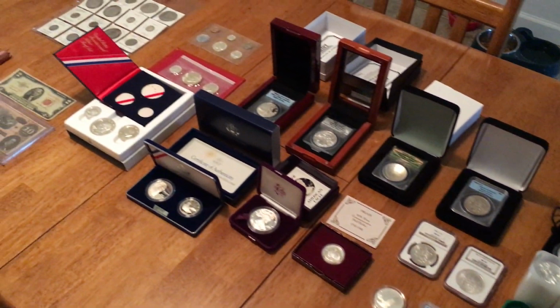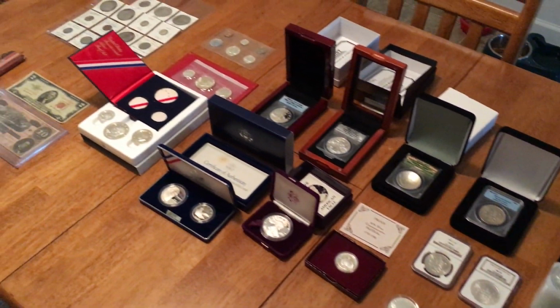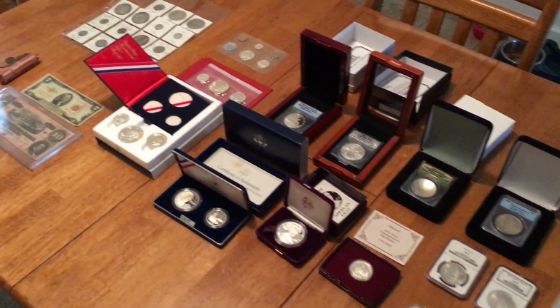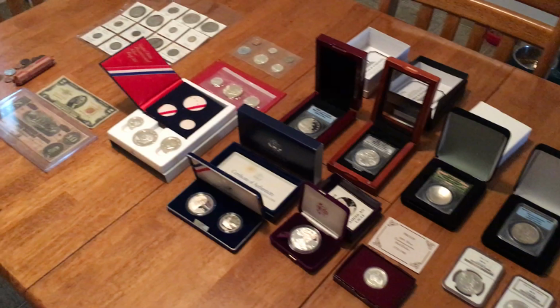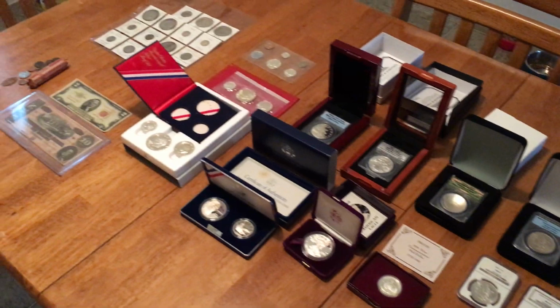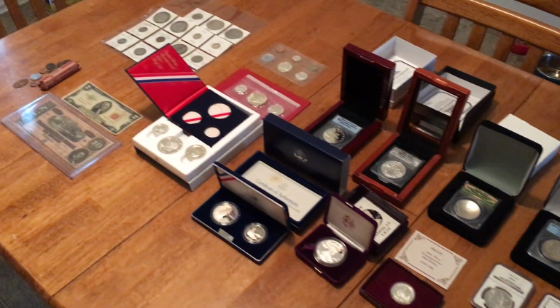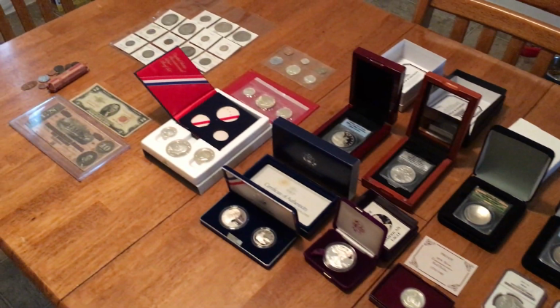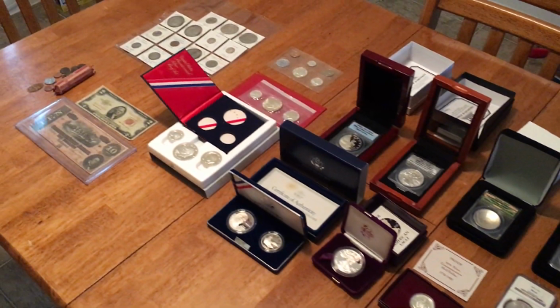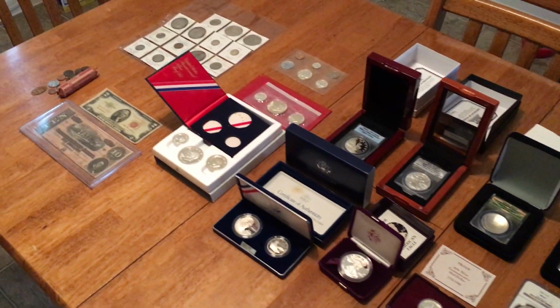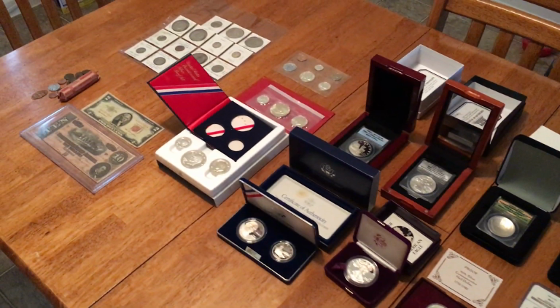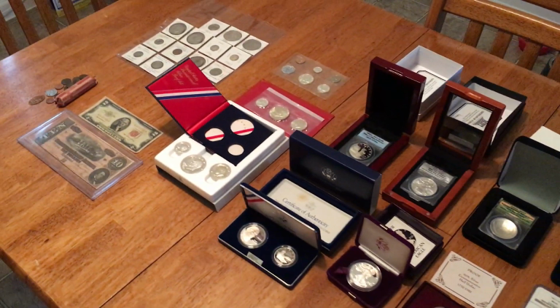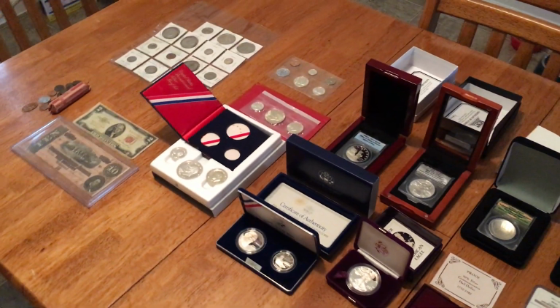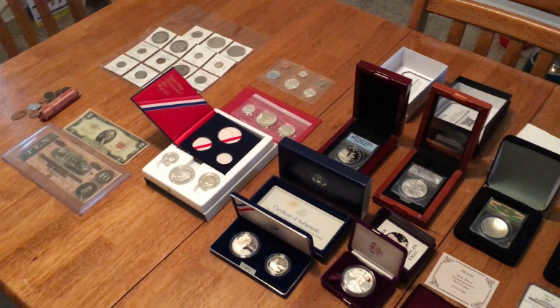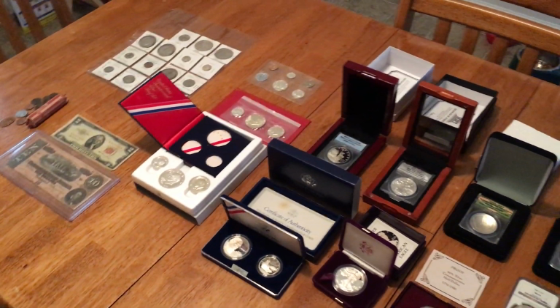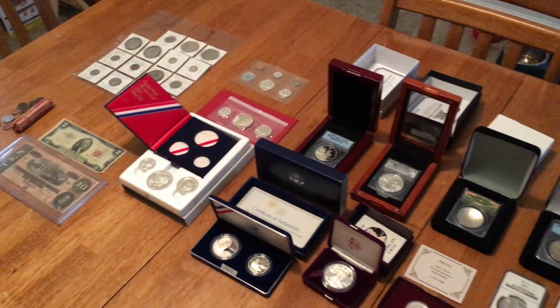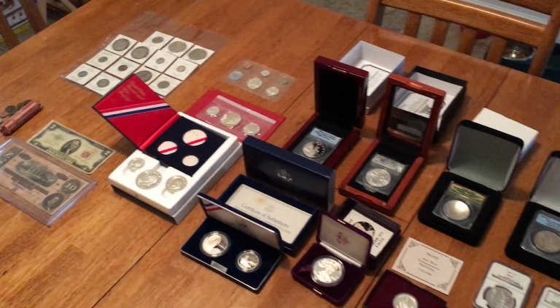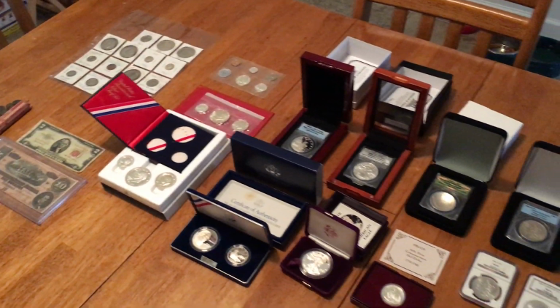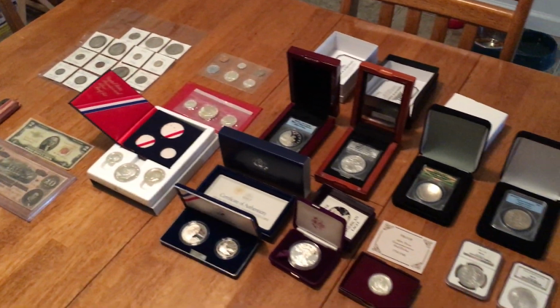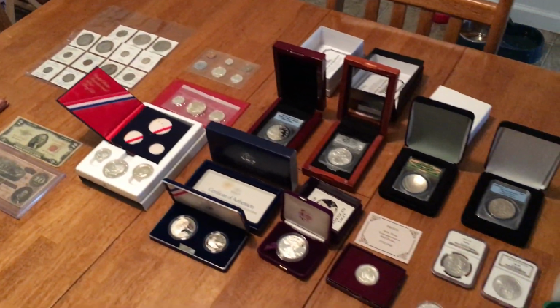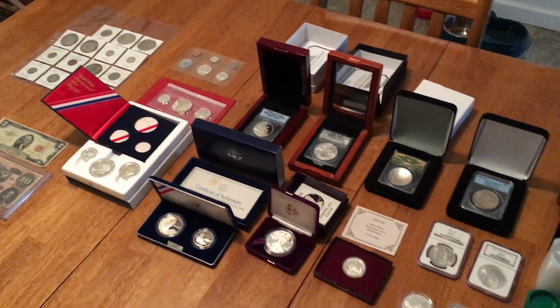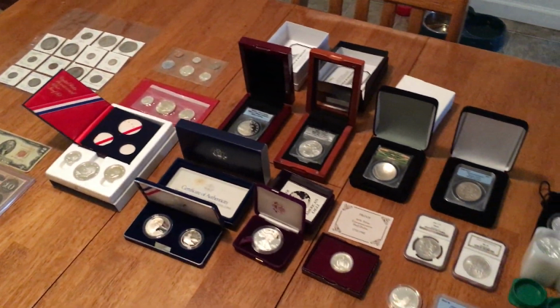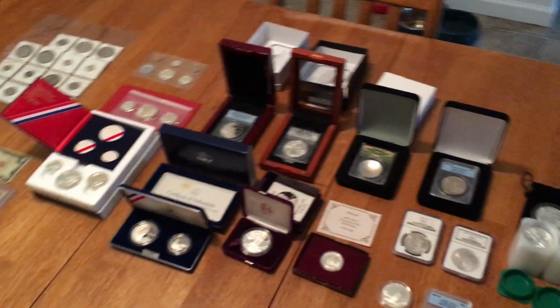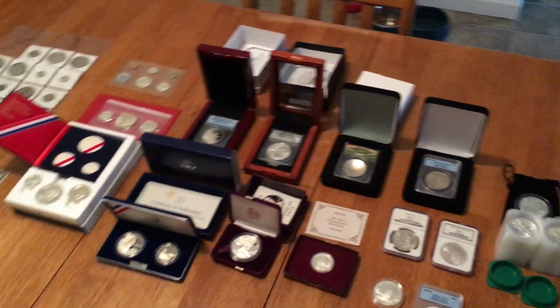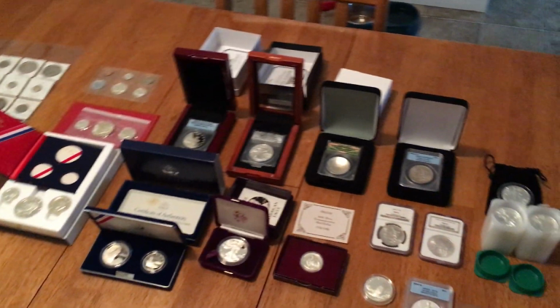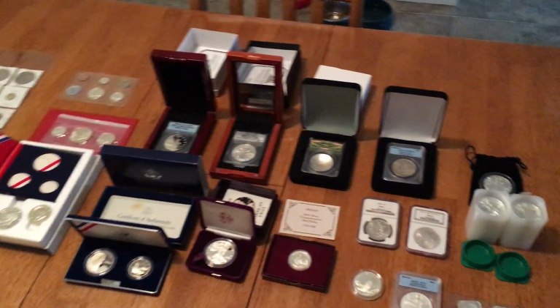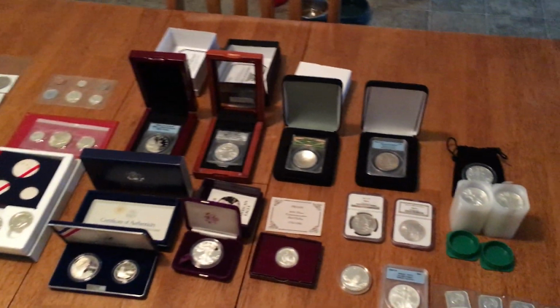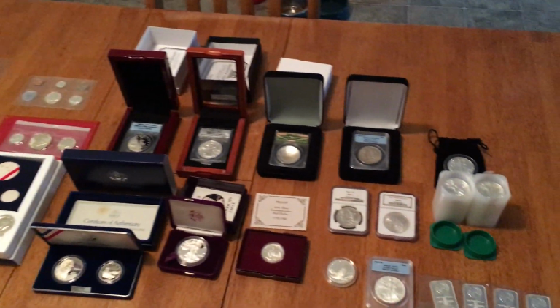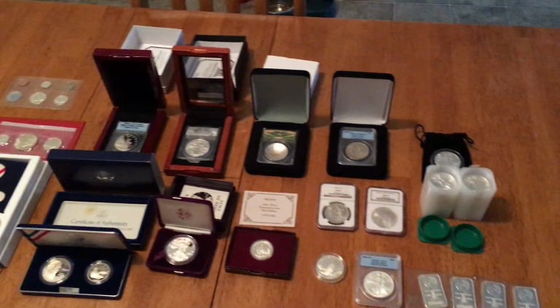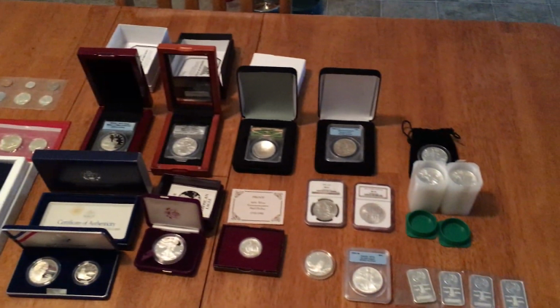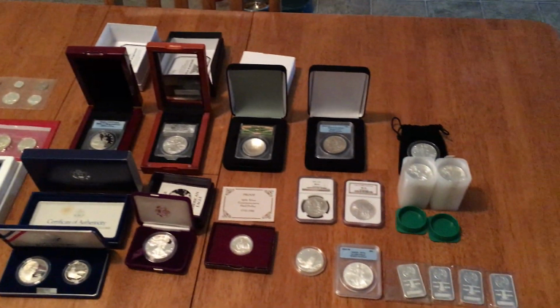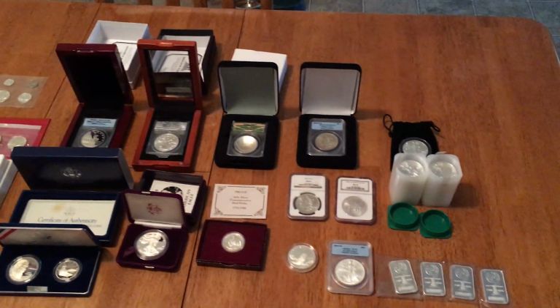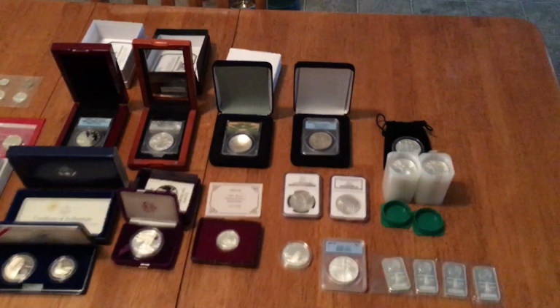I believe that is everything I was able to pick up. Just wanted to share it with you and show you what I have. Thanks for watching — please comment!